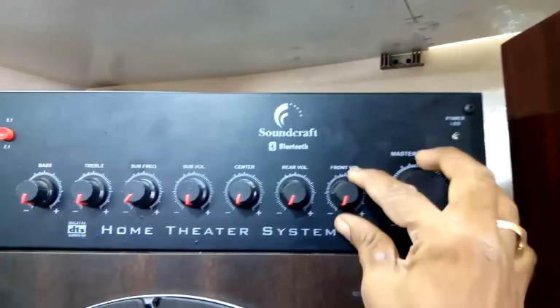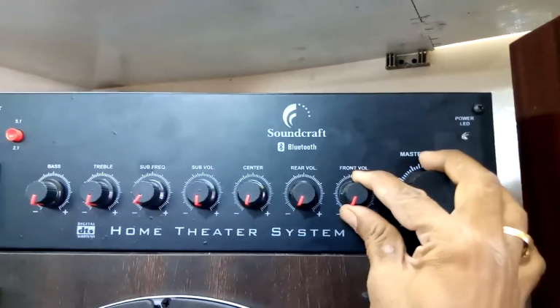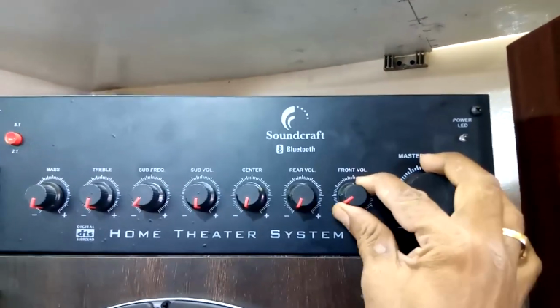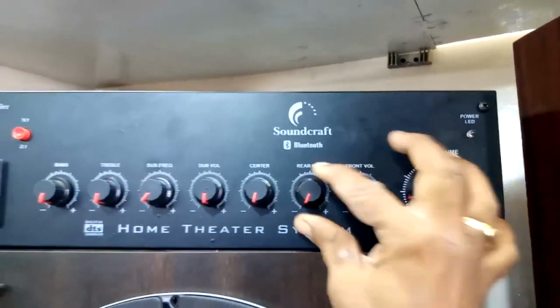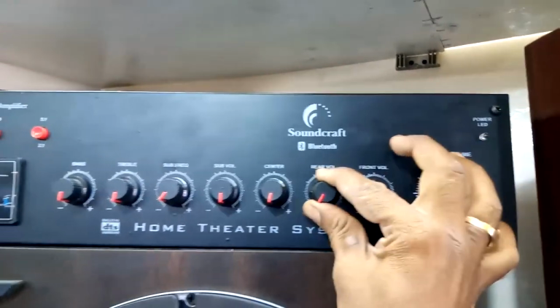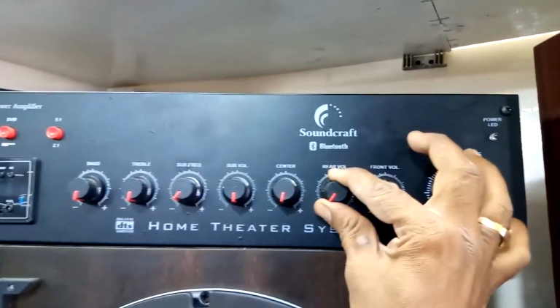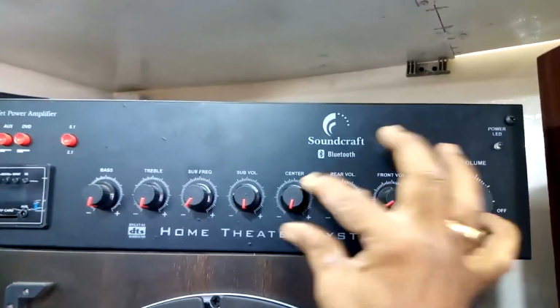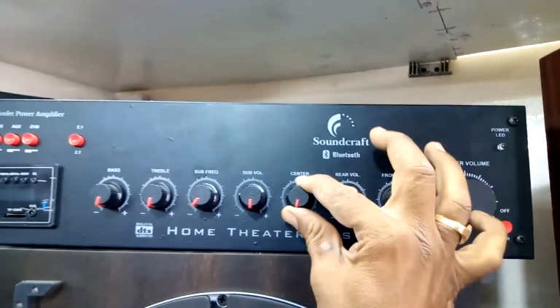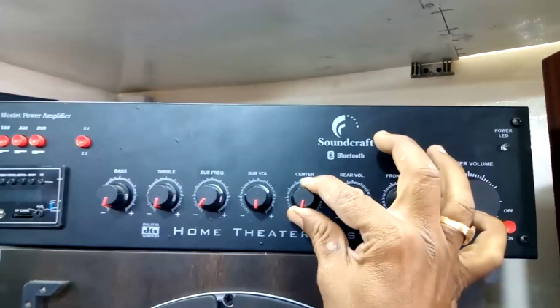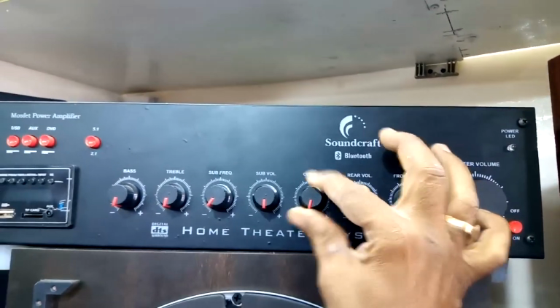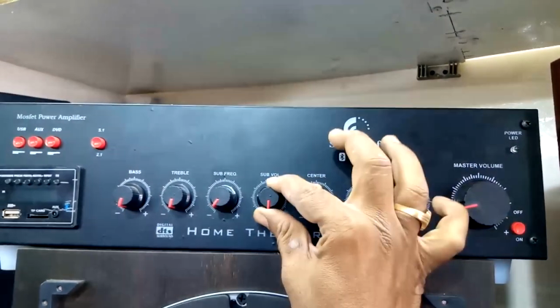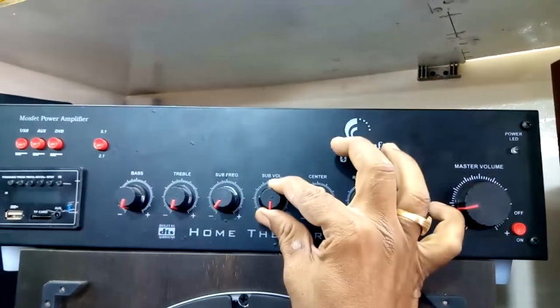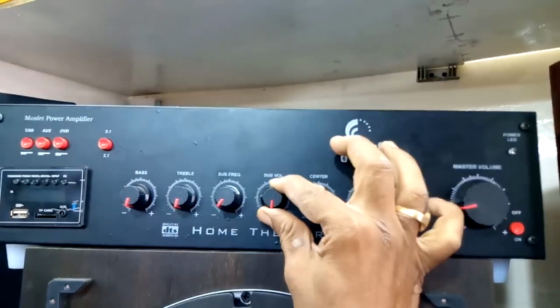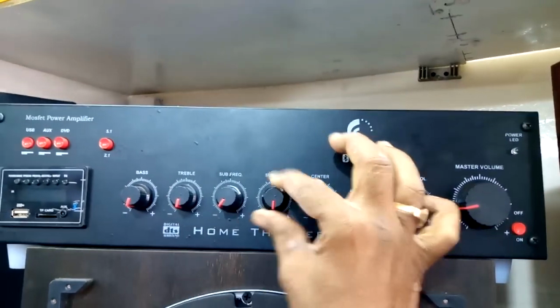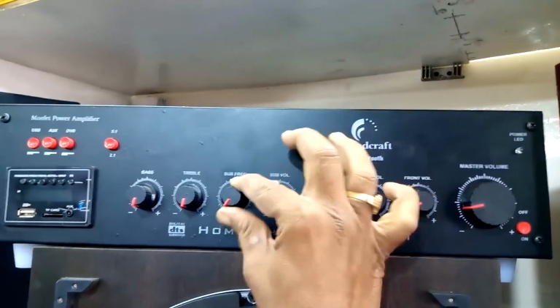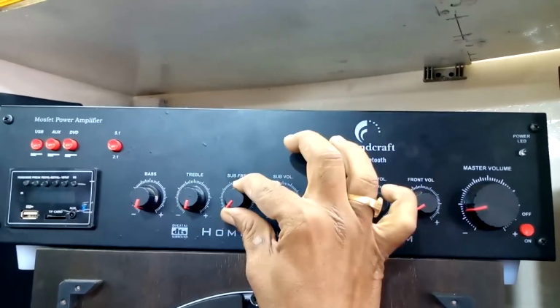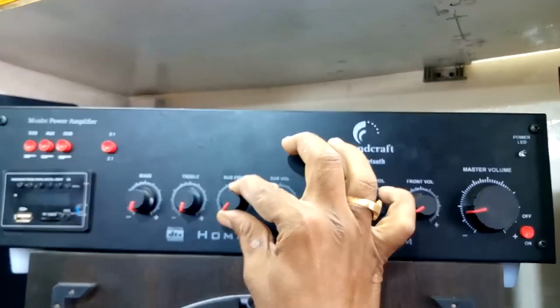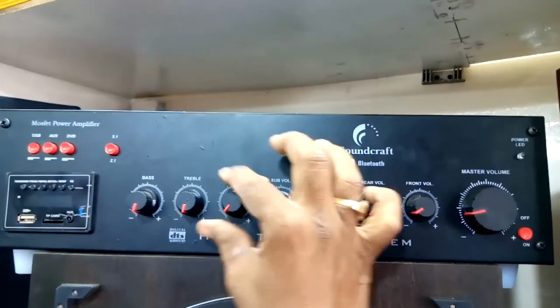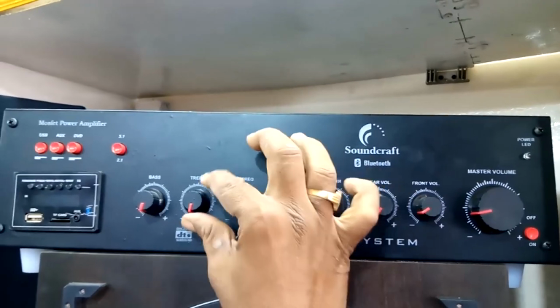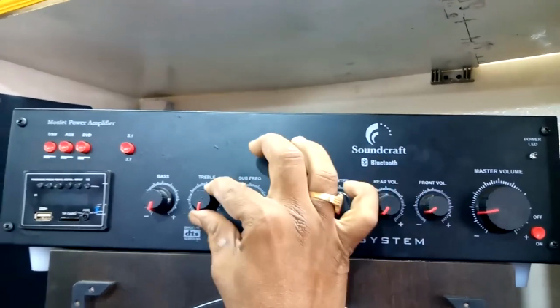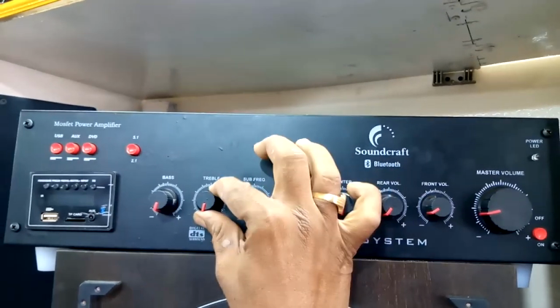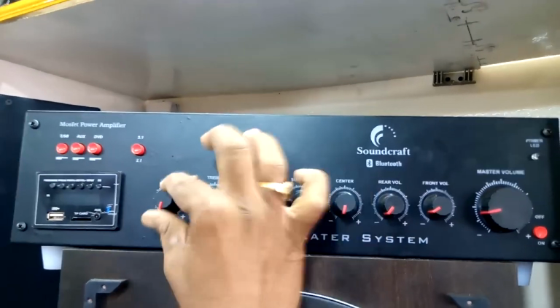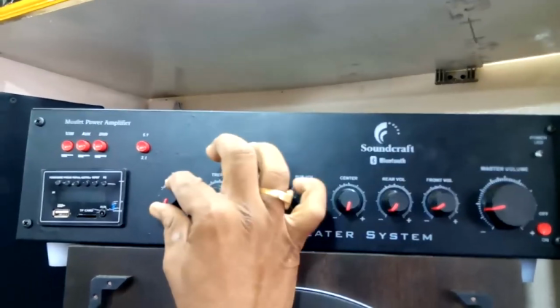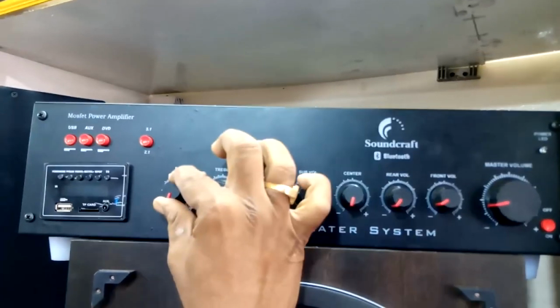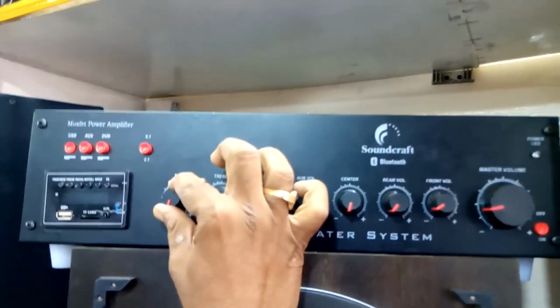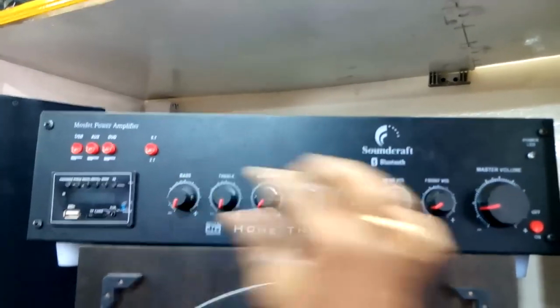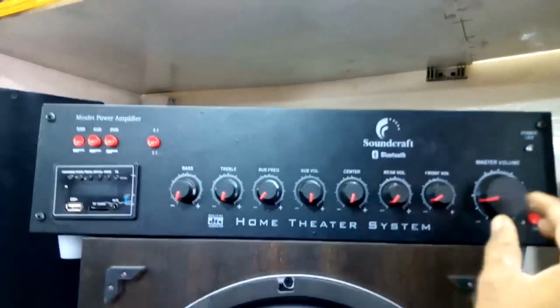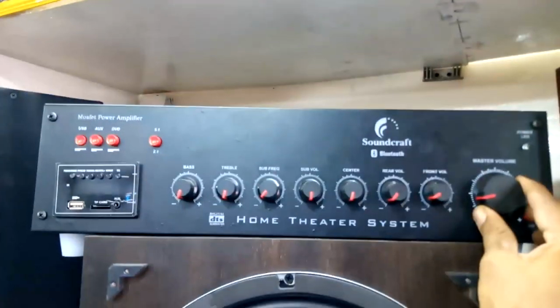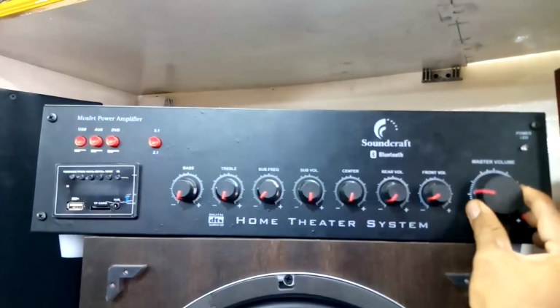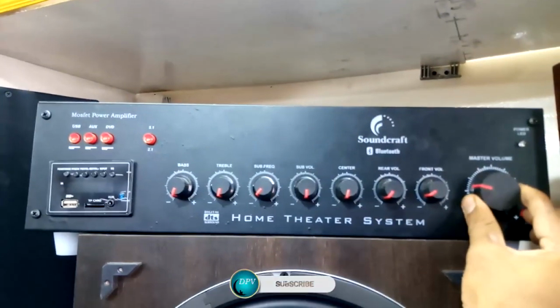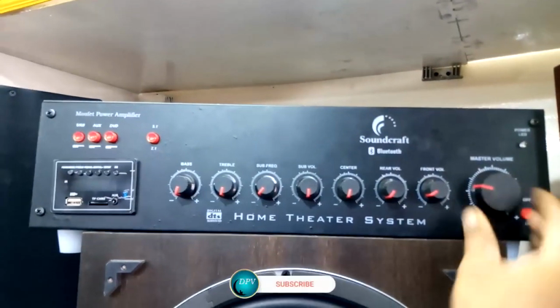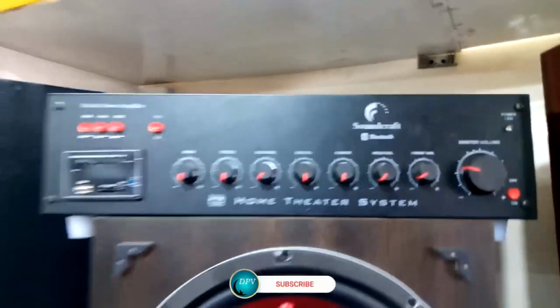Master volume, front, rear, center, sub, sub frequency, treble, bass.